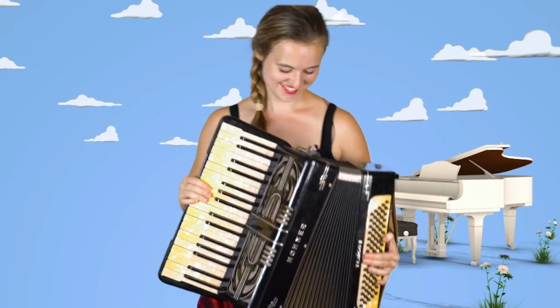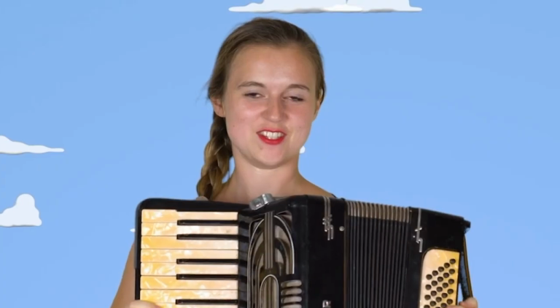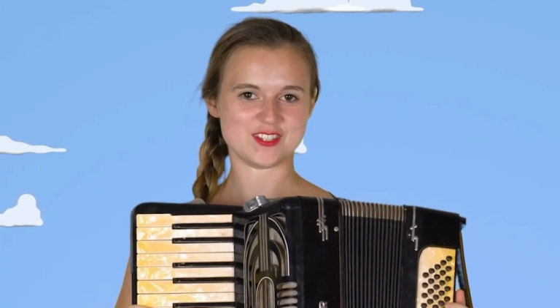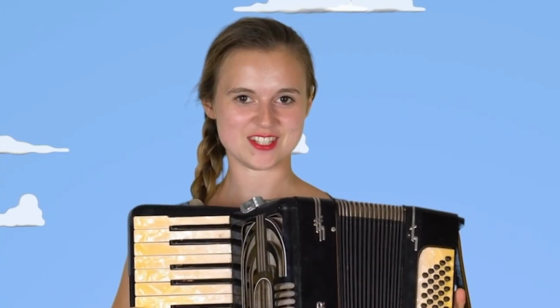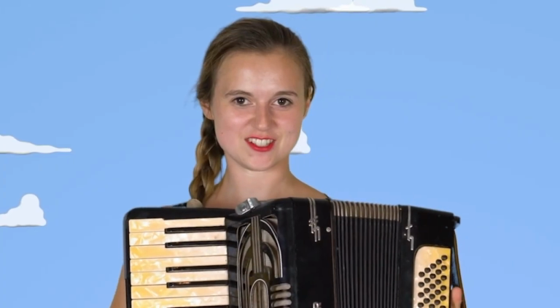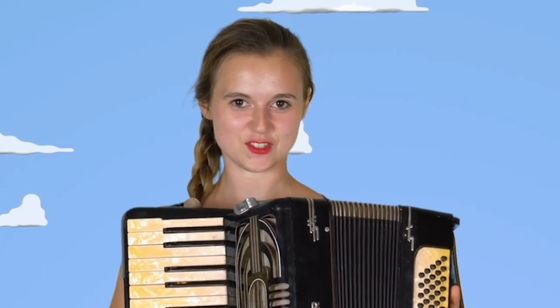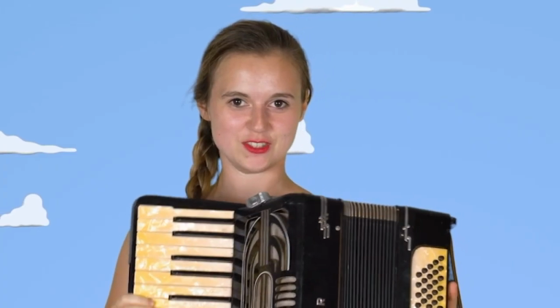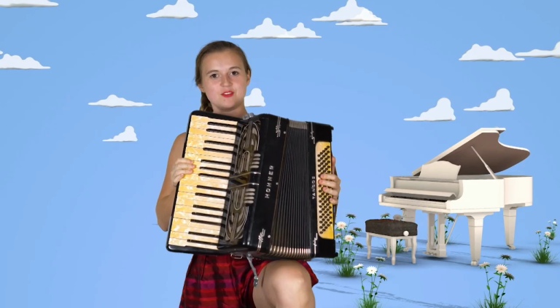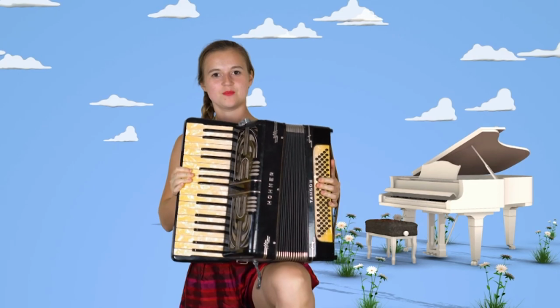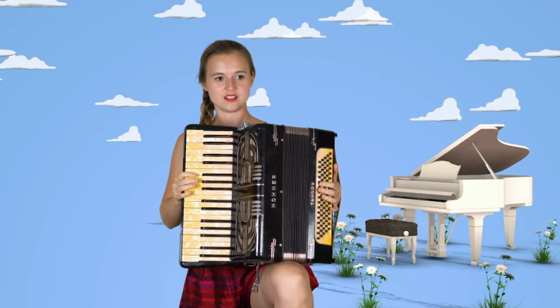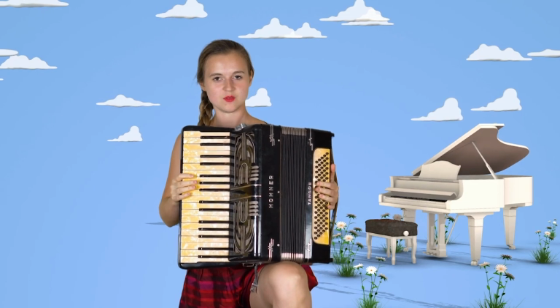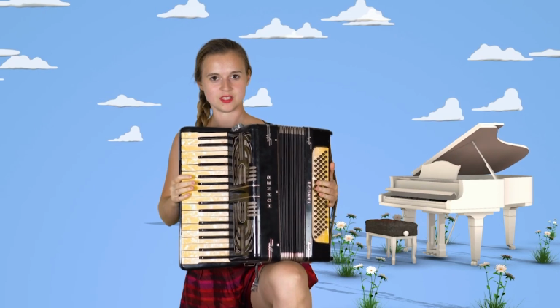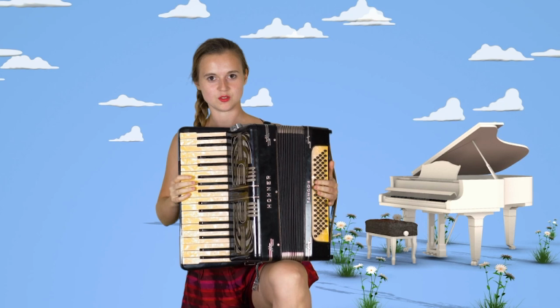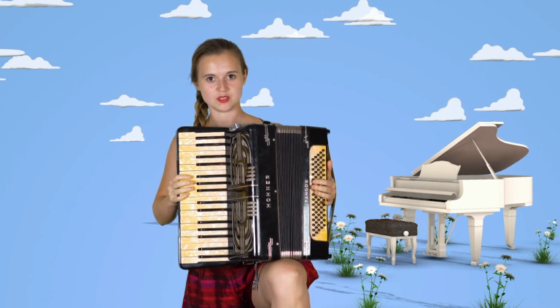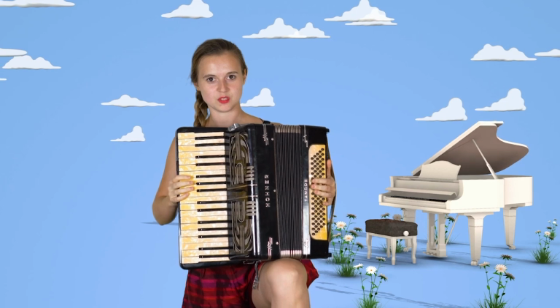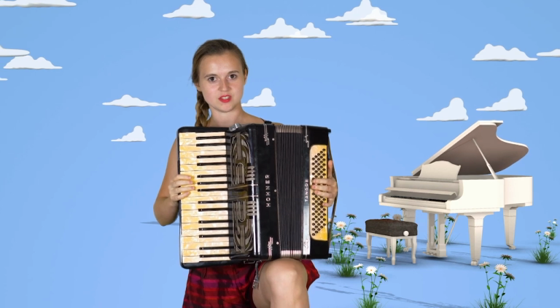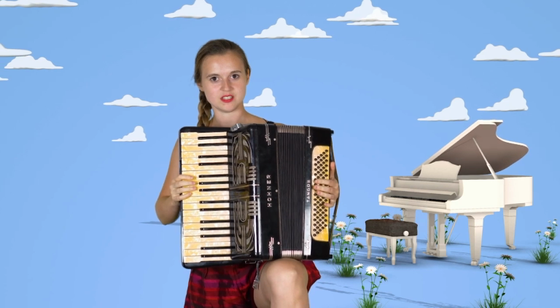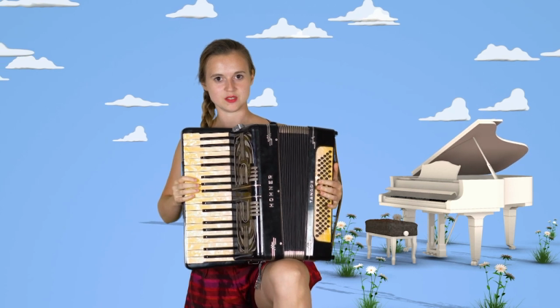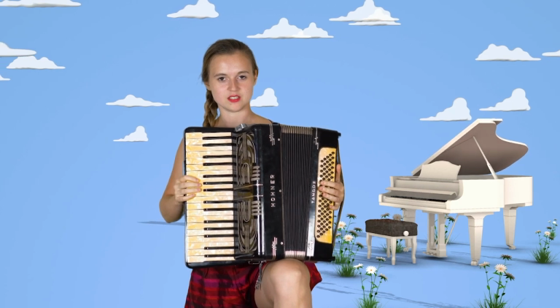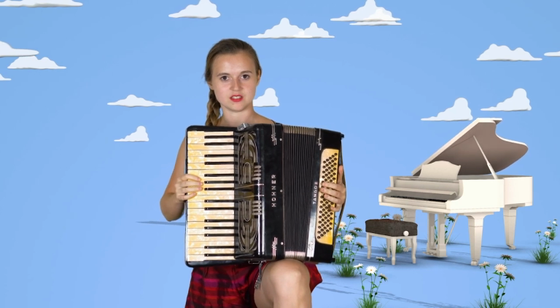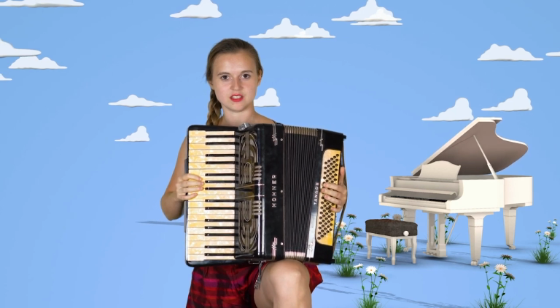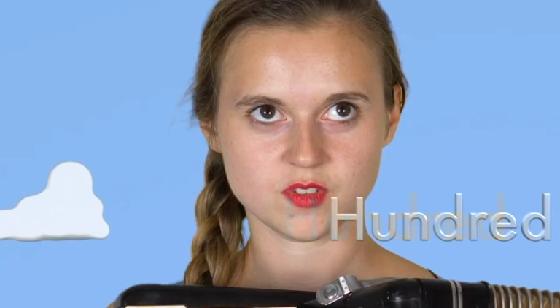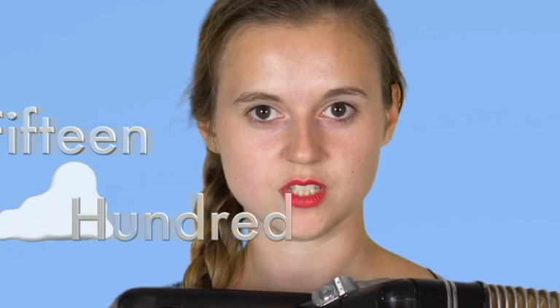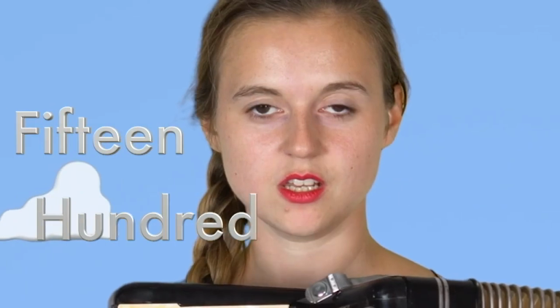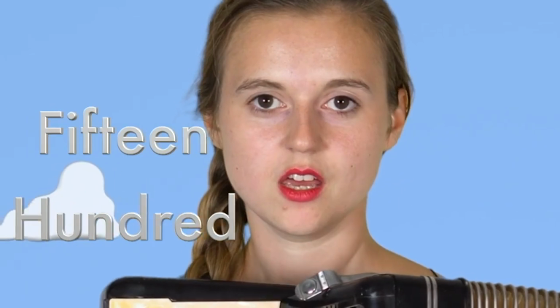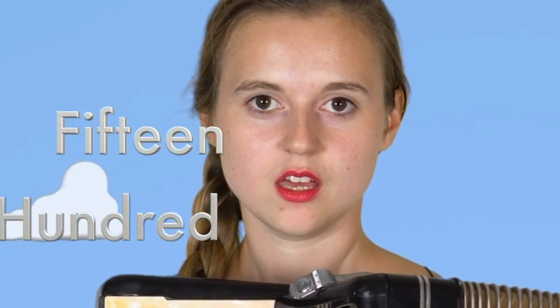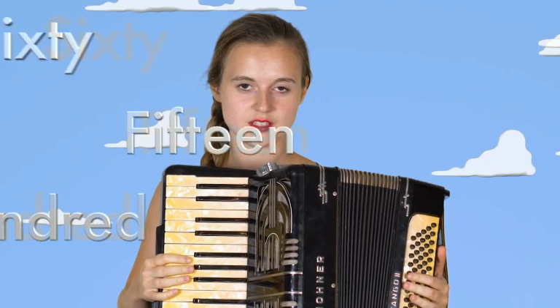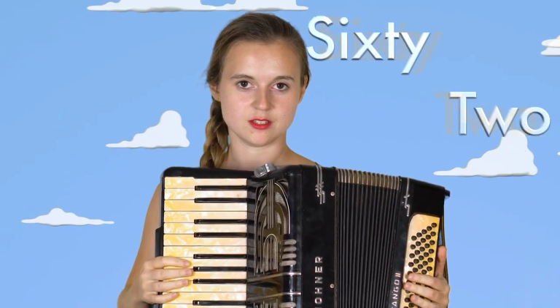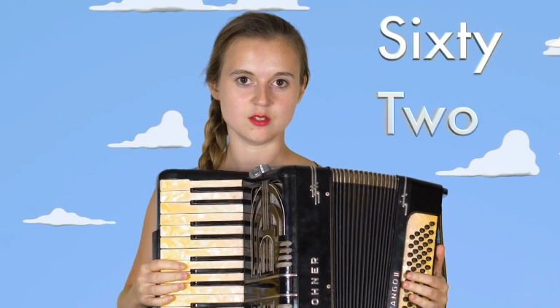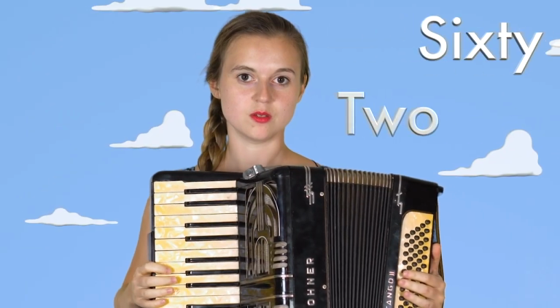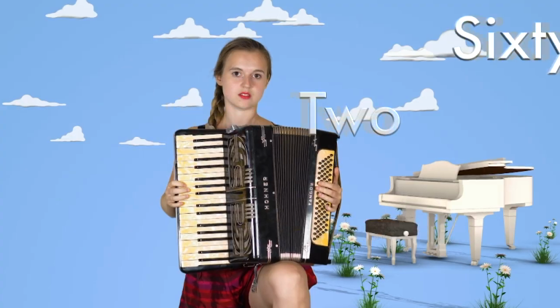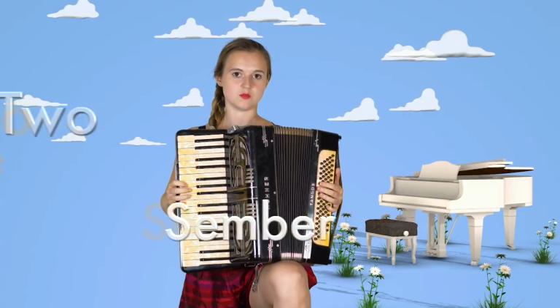This is a traditional song from the day when the accordion was invented, which is in the 1562, December.